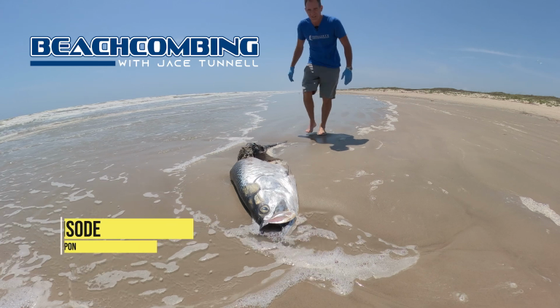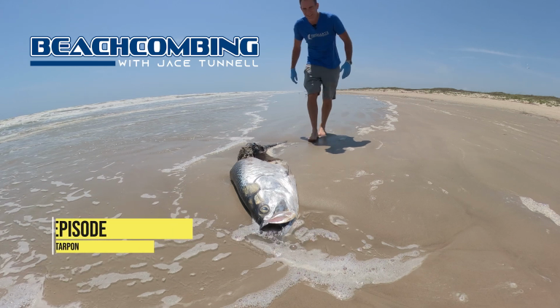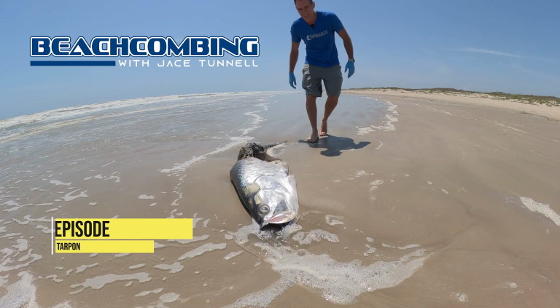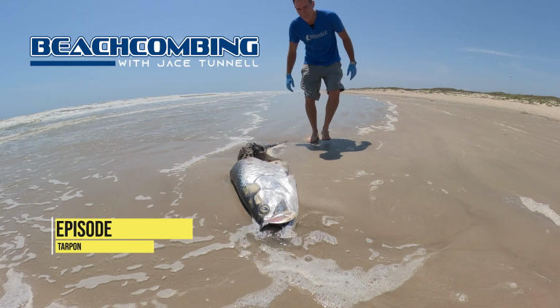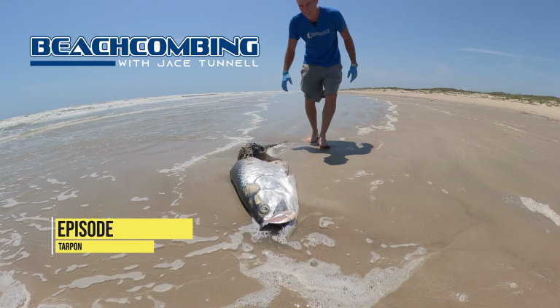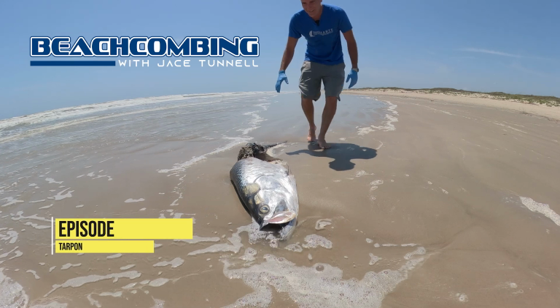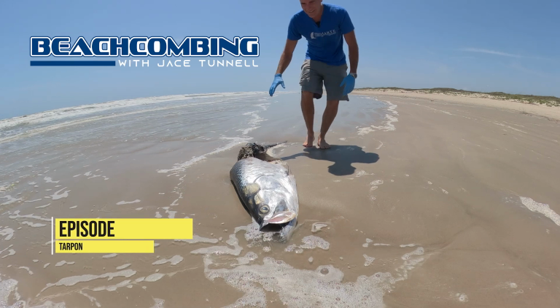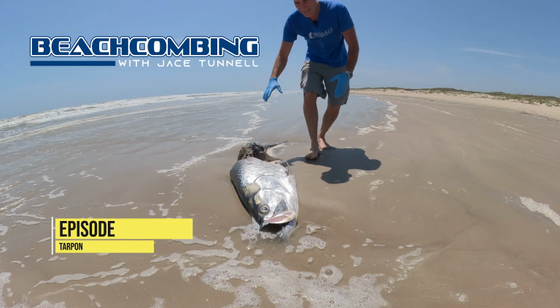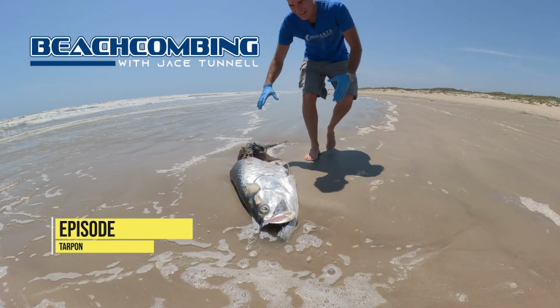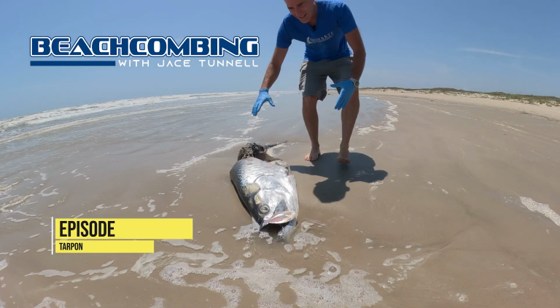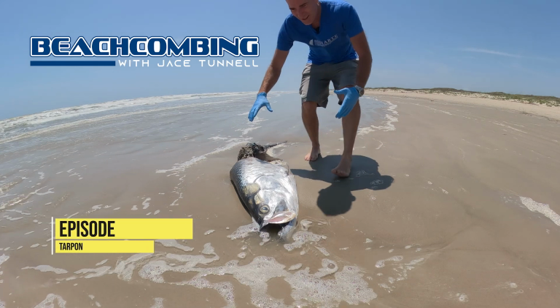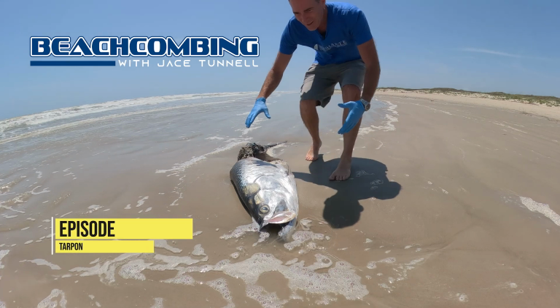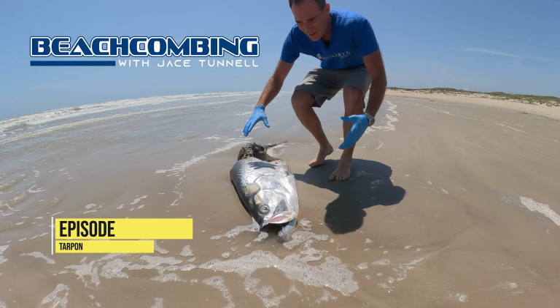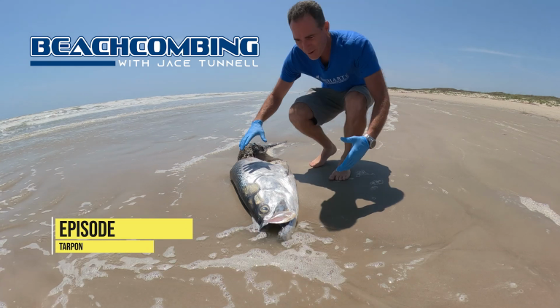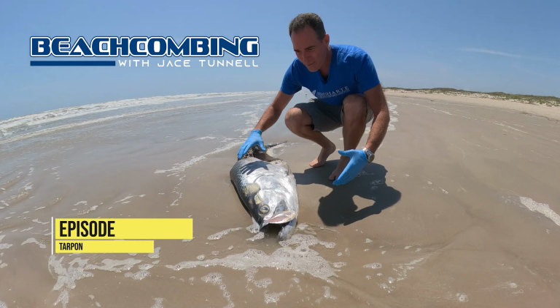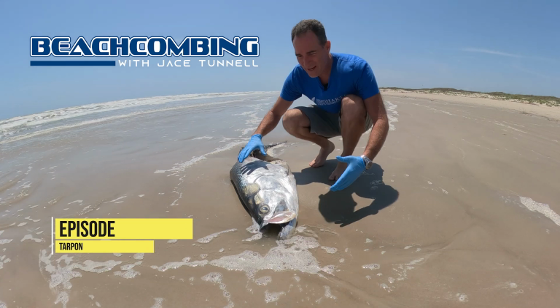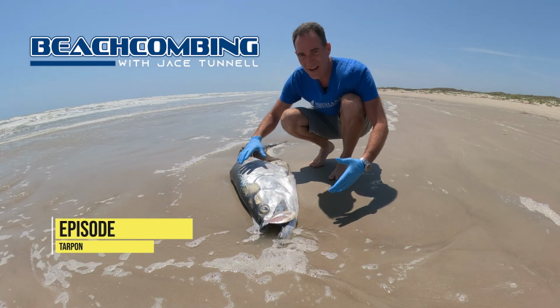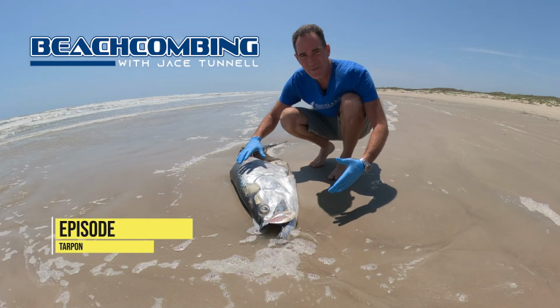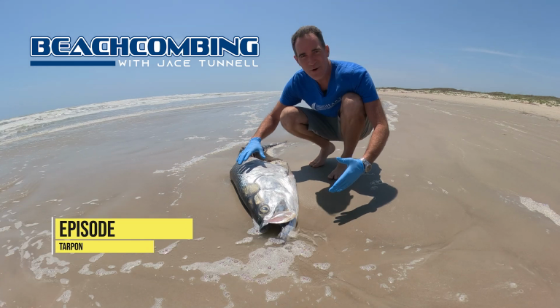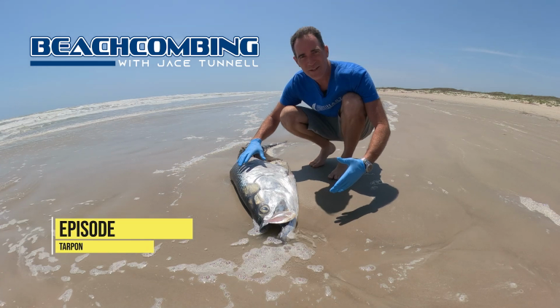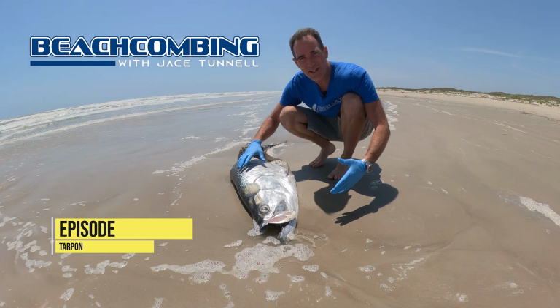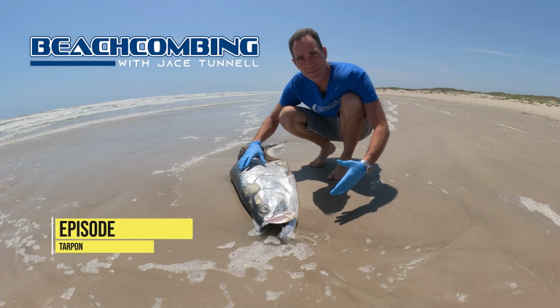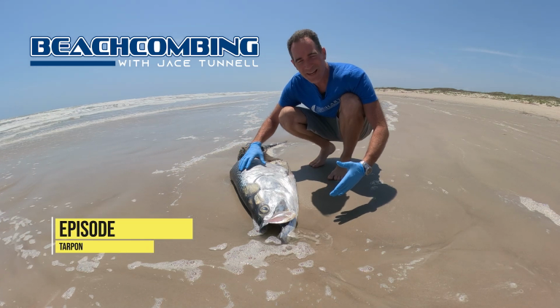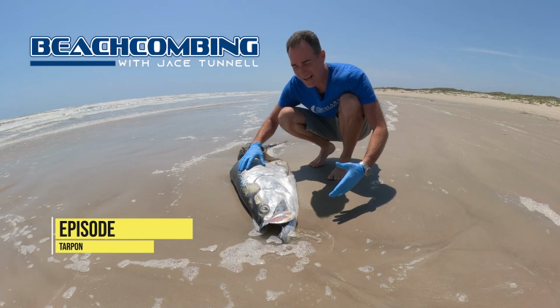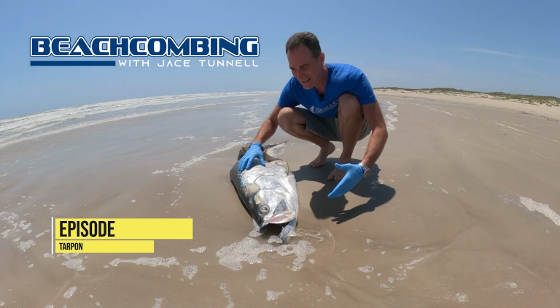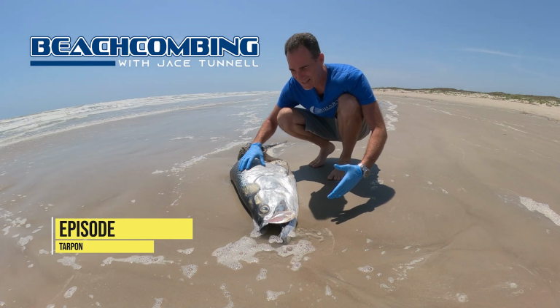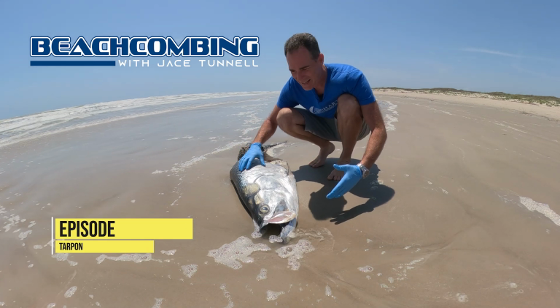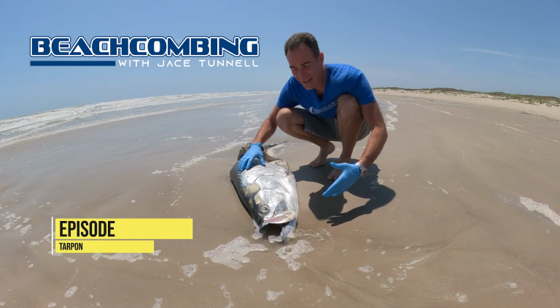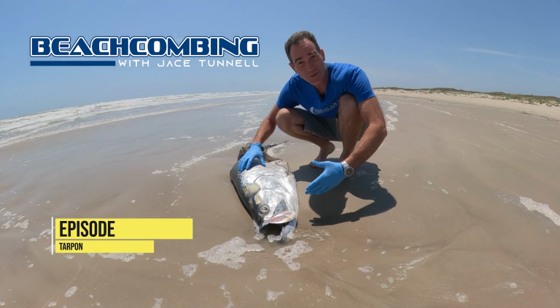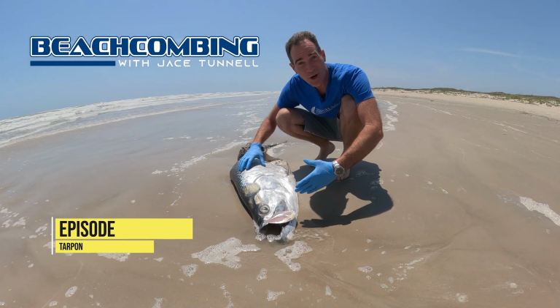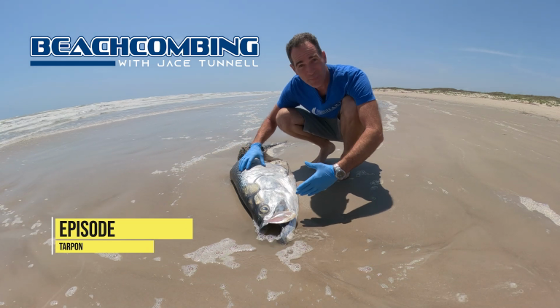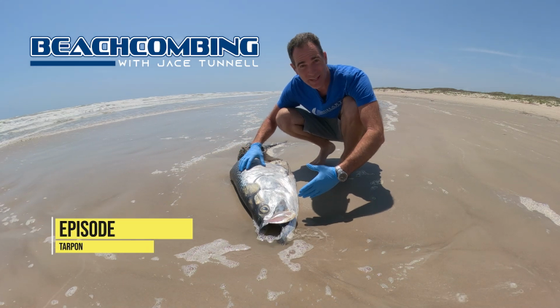Jace Tunnel here. Look what we have washed up today — a tarpon.